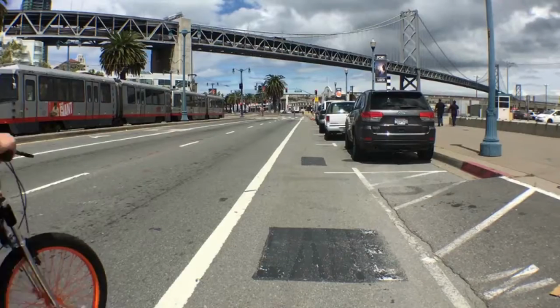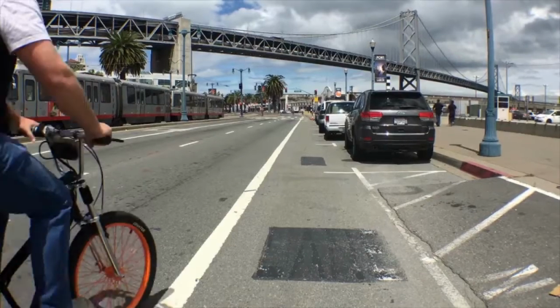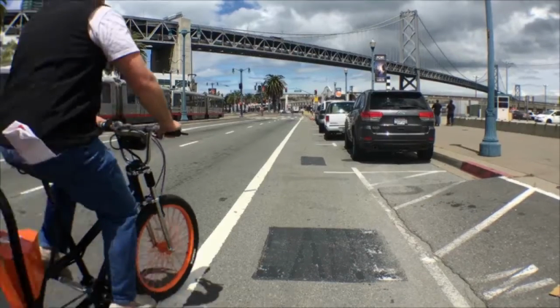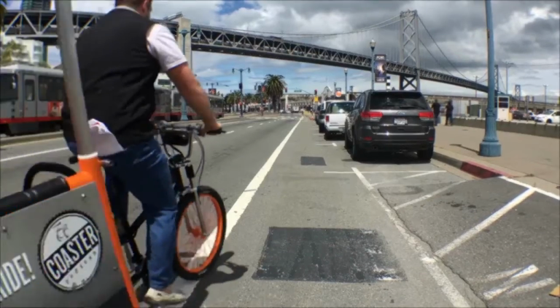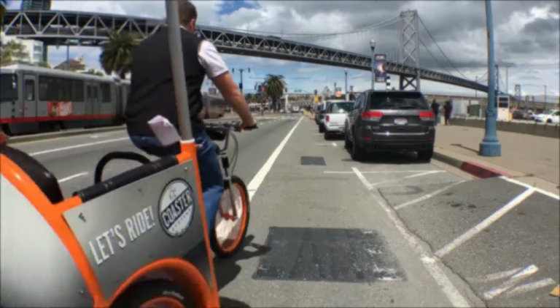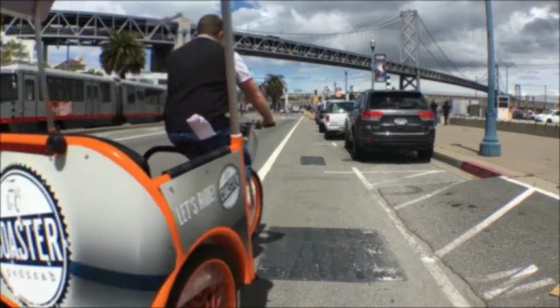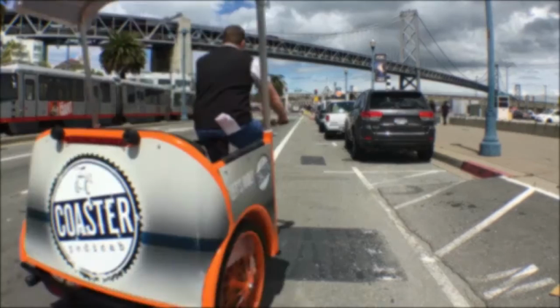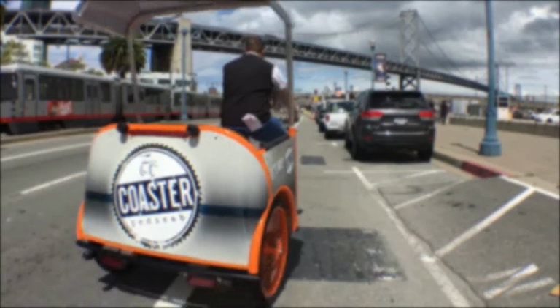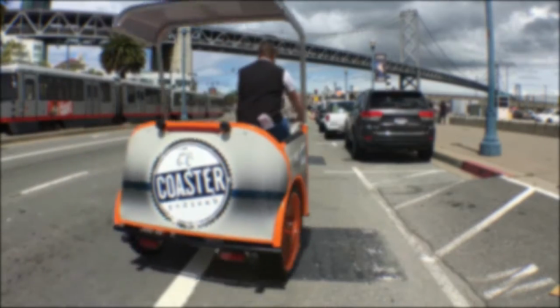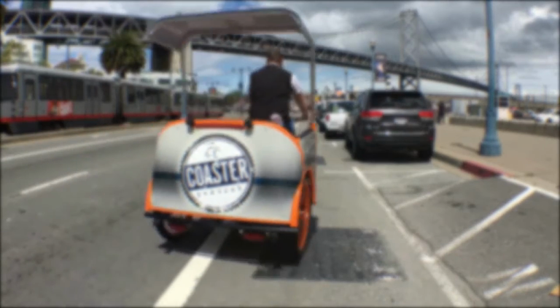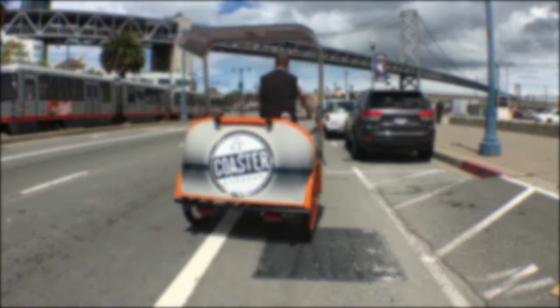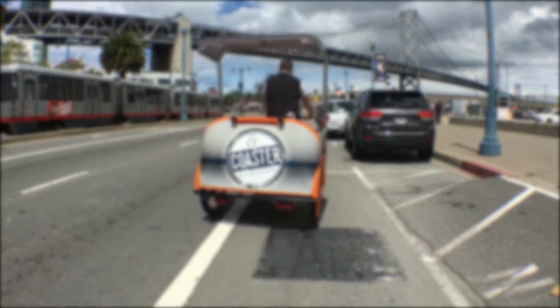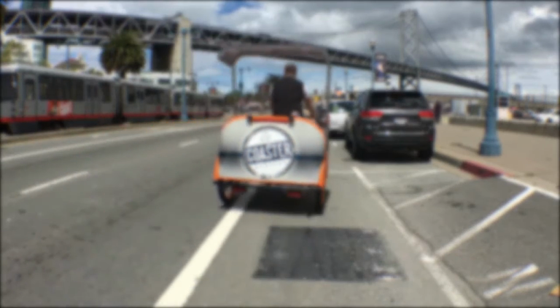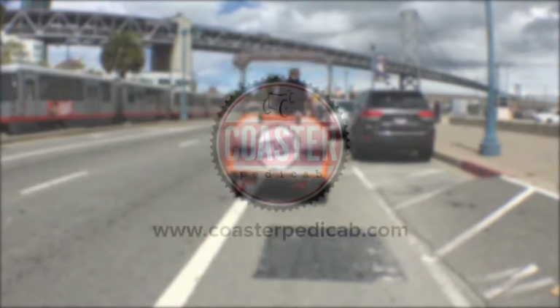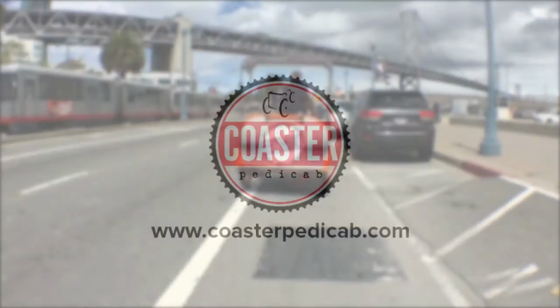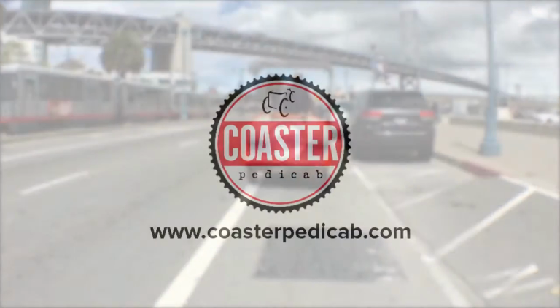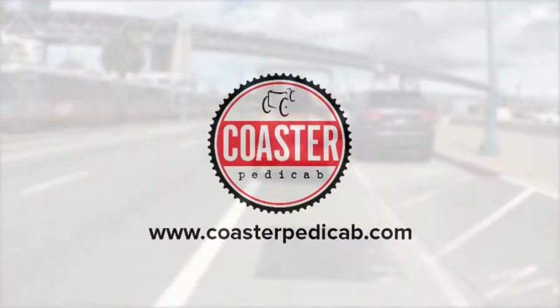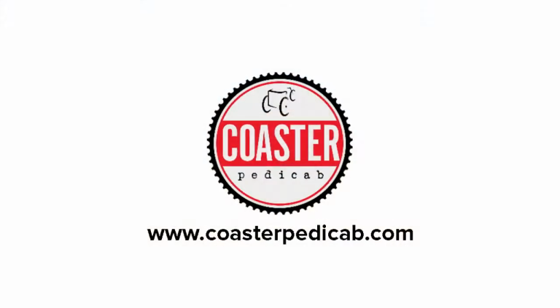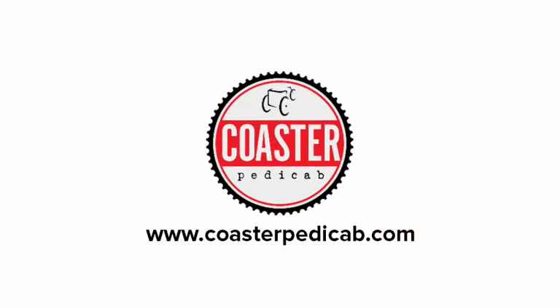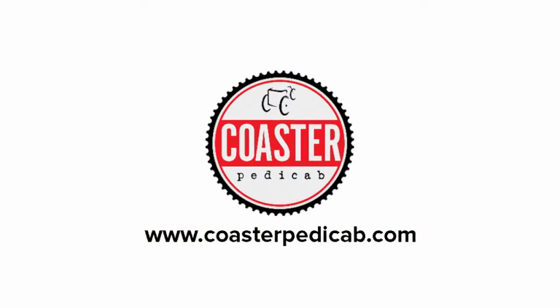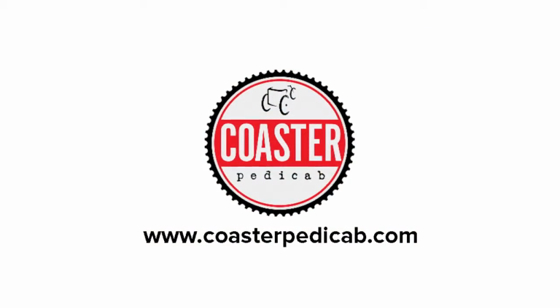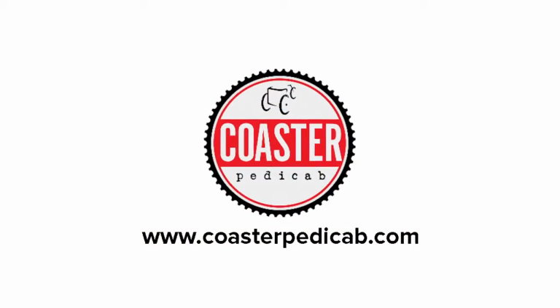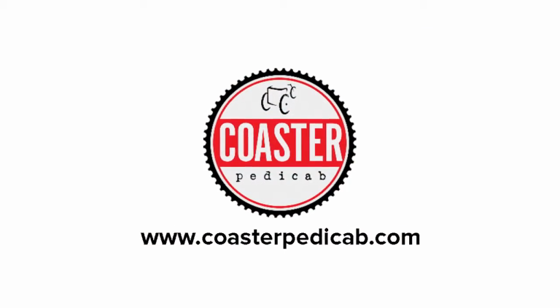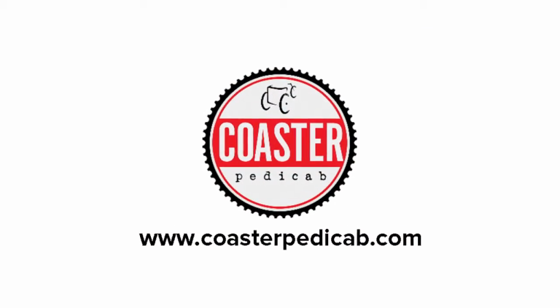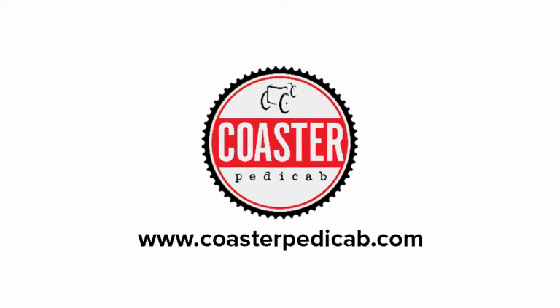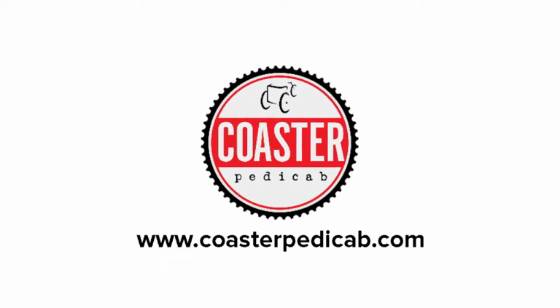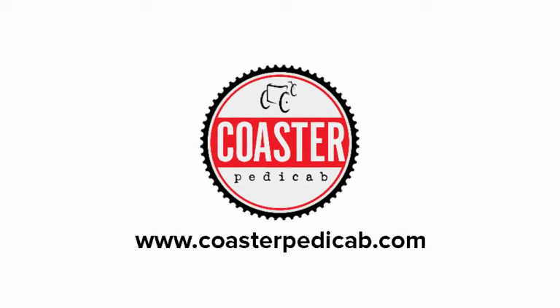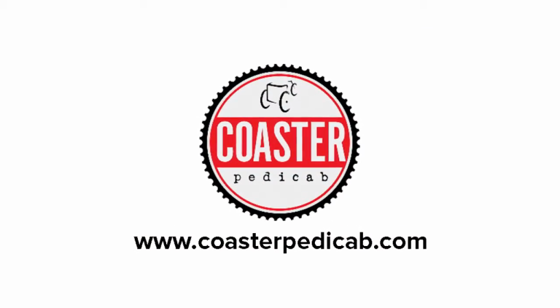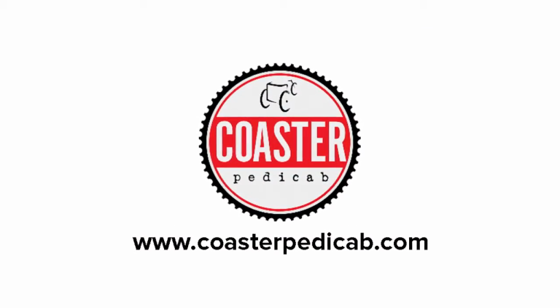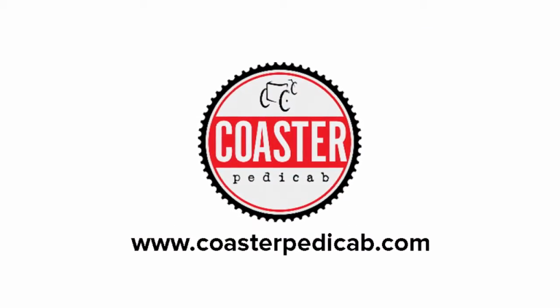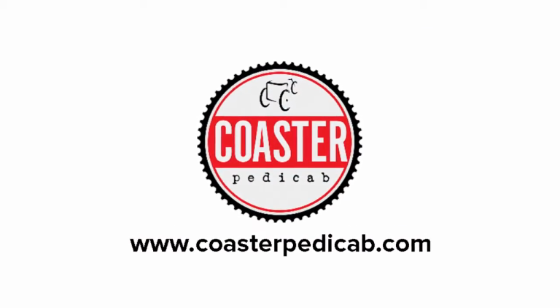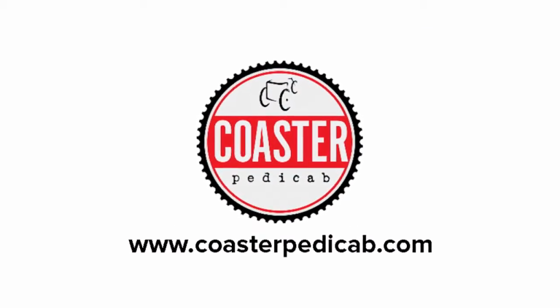Take the first step to getting on your own Coaster Pedicab. Place your order now at CoasterPedicab.com.